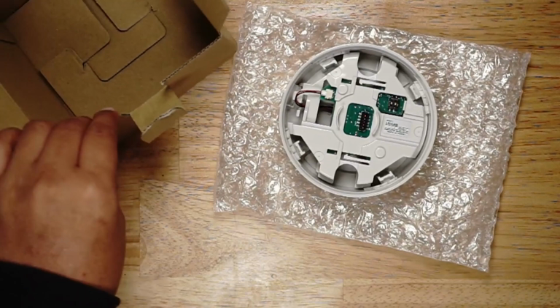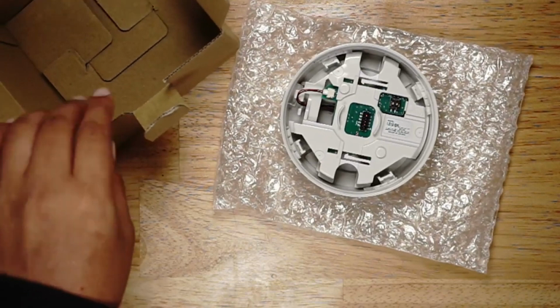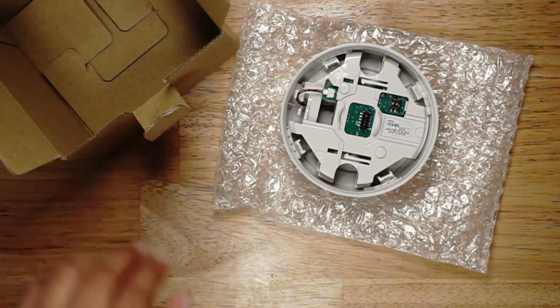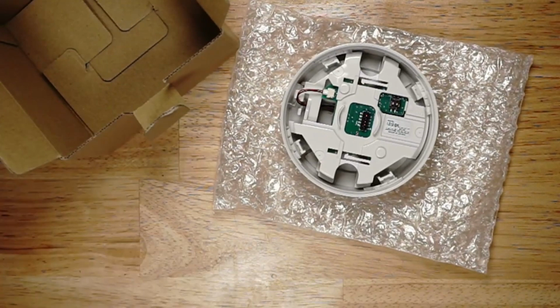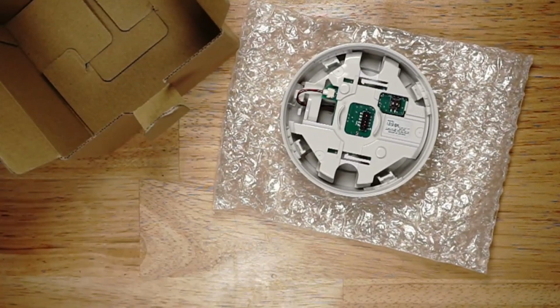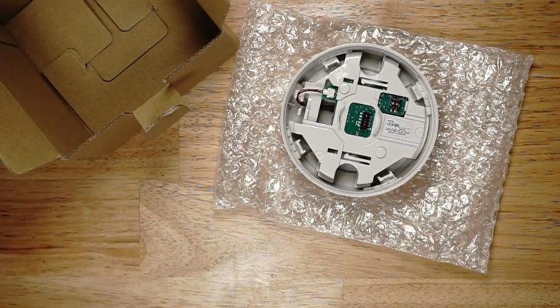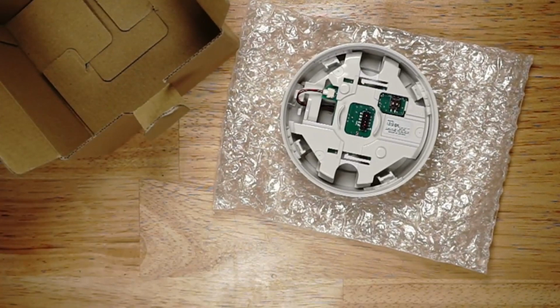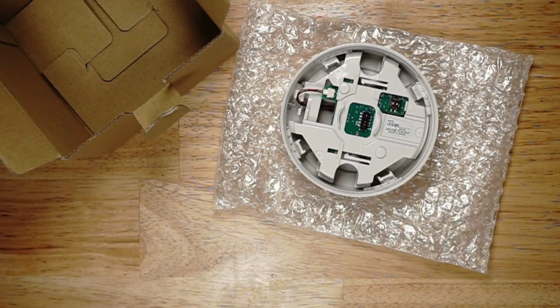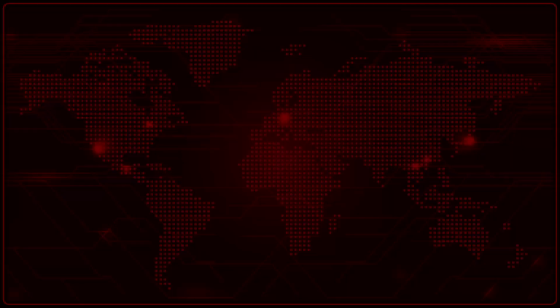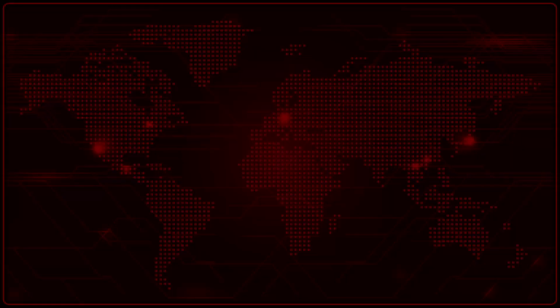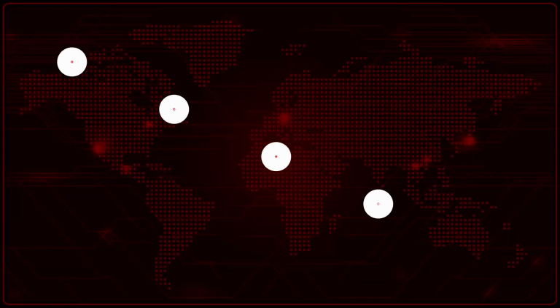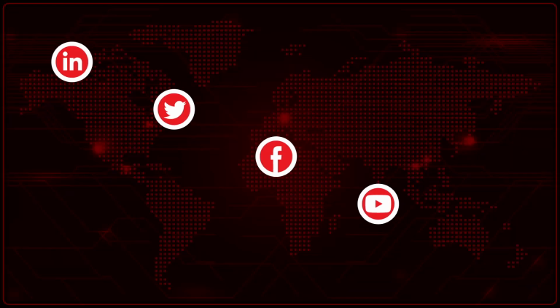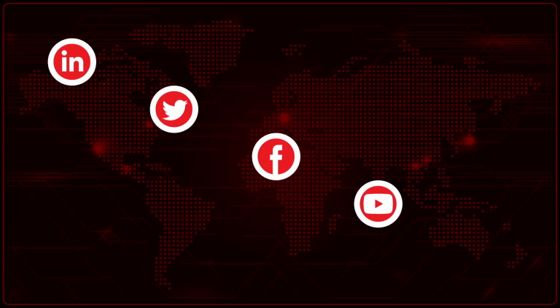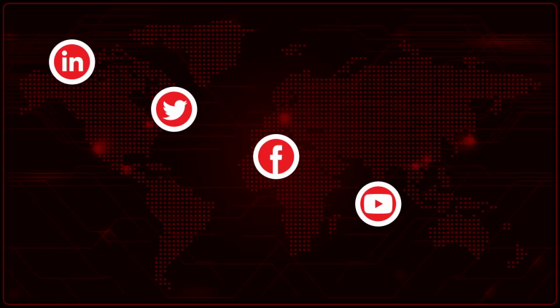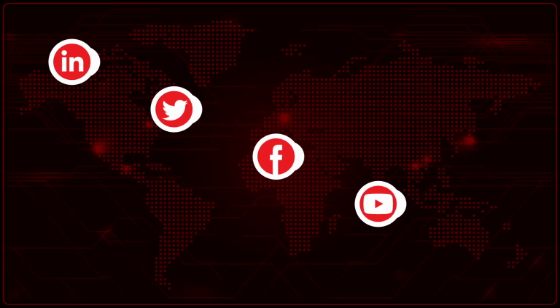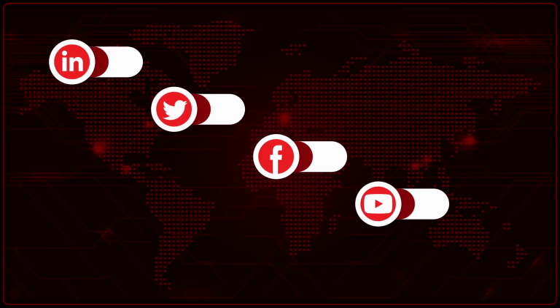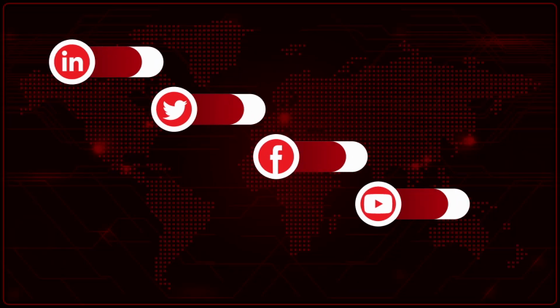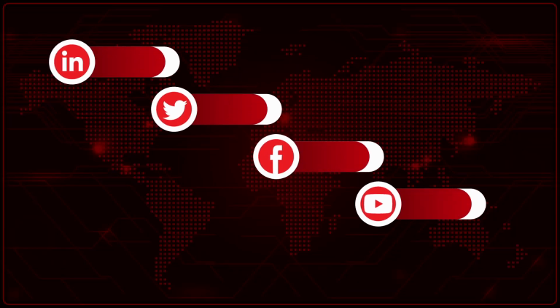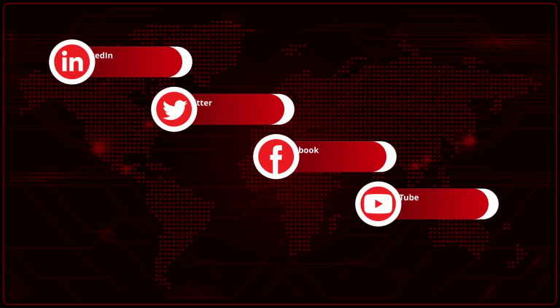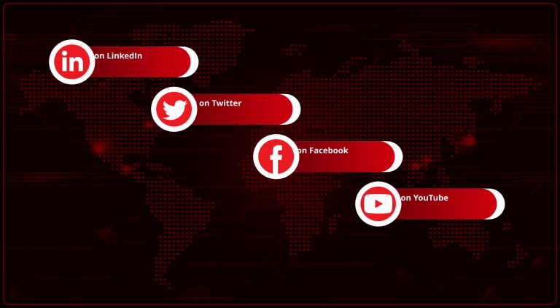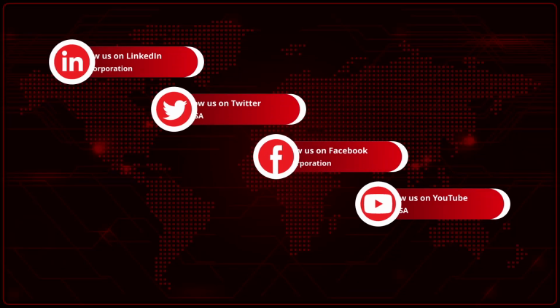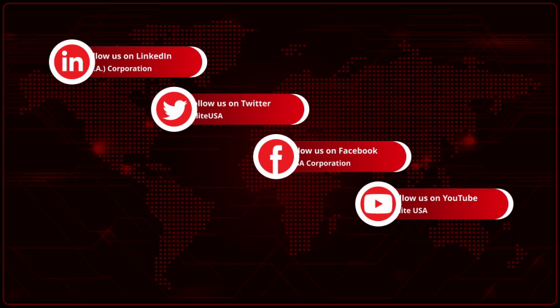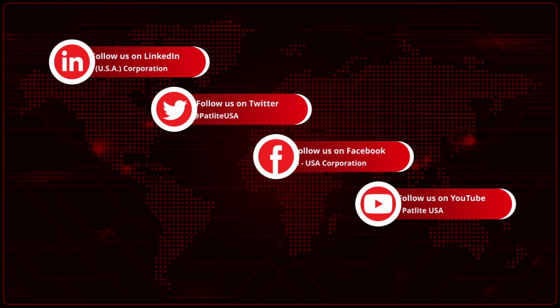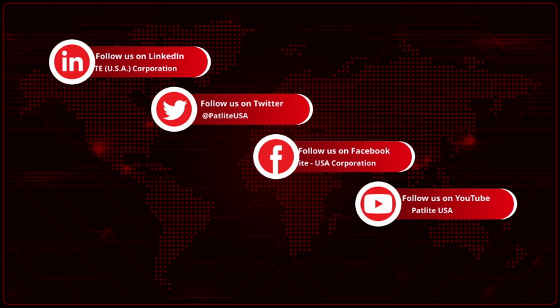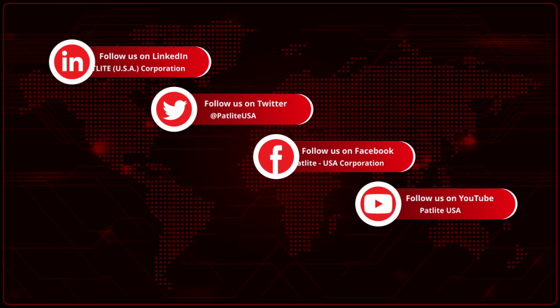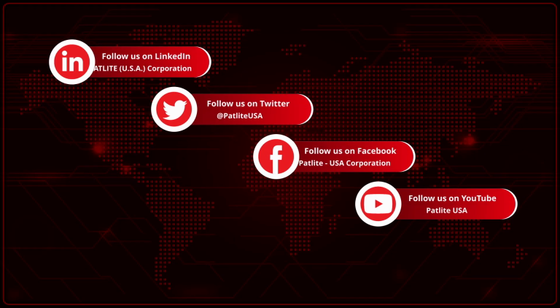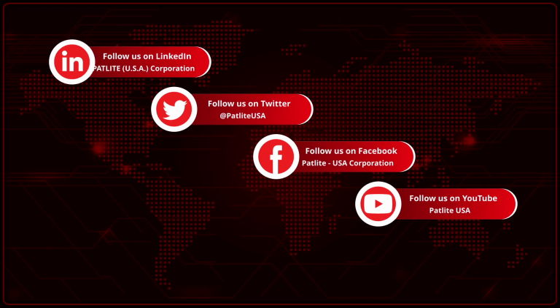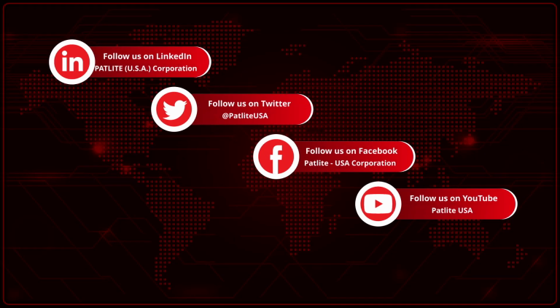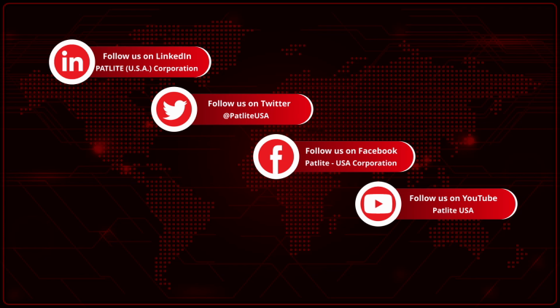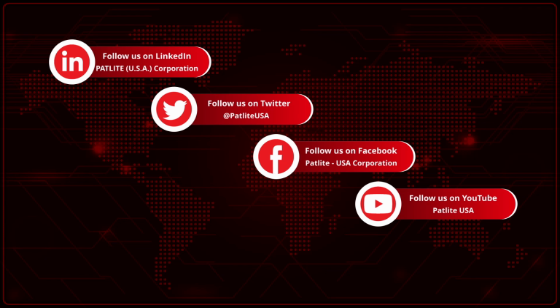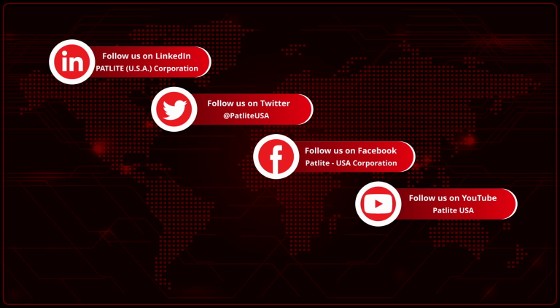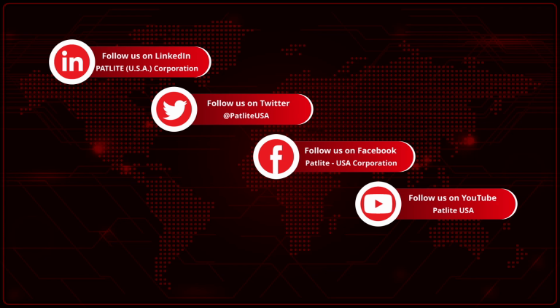Thank you for watching, and please consider following us on our social media channels for more Padlight Tech Tips. Have a great day!